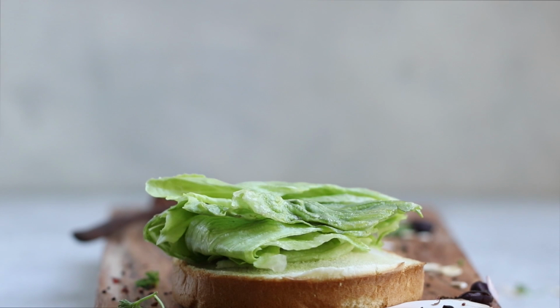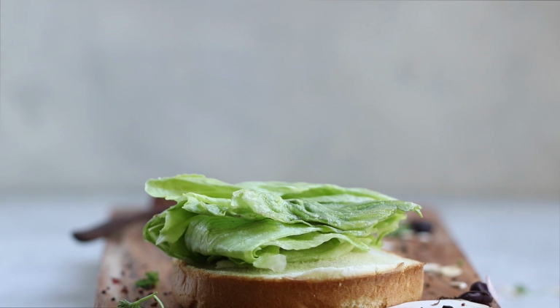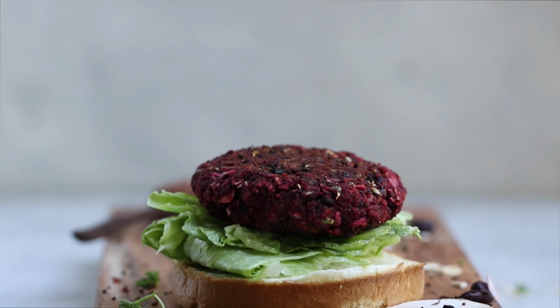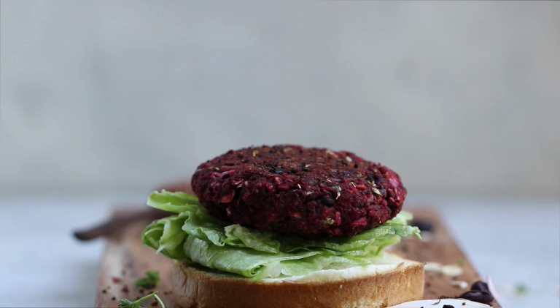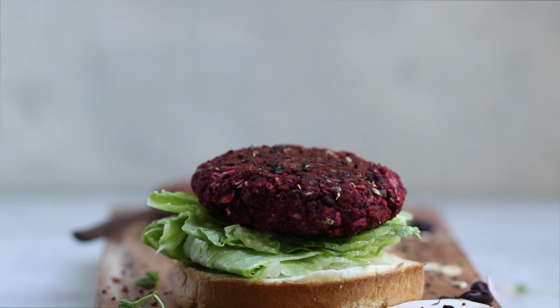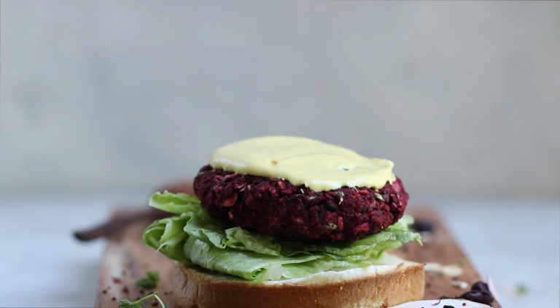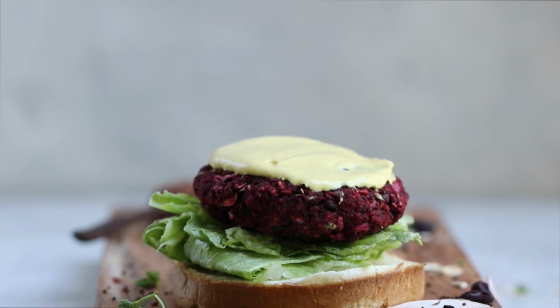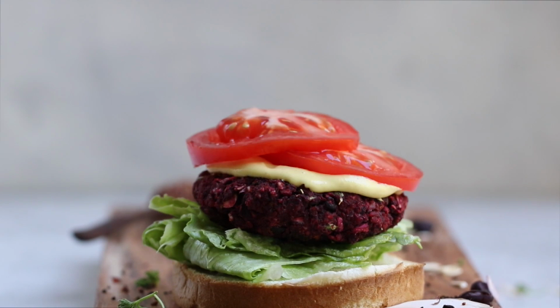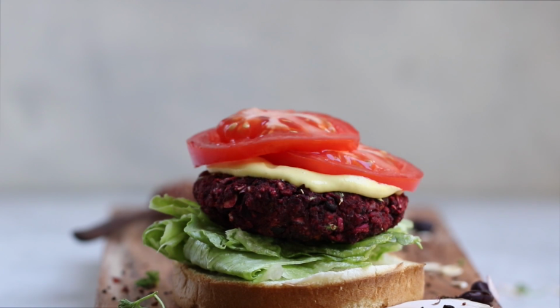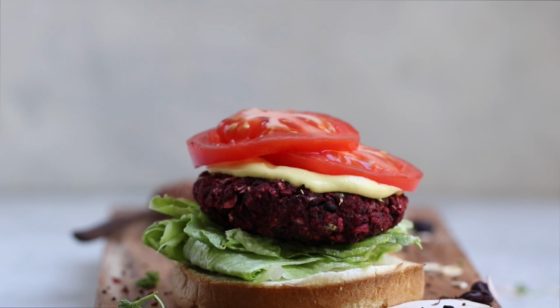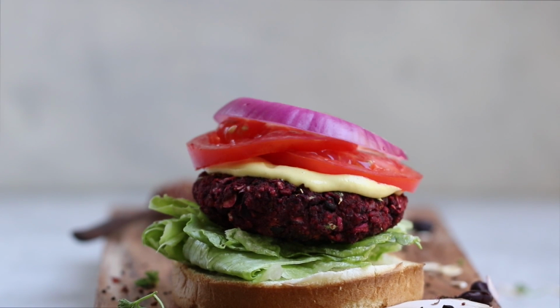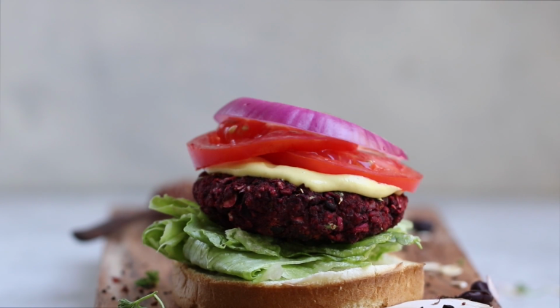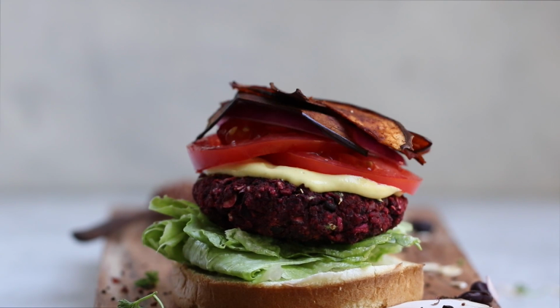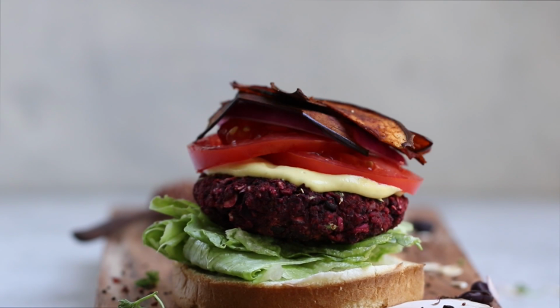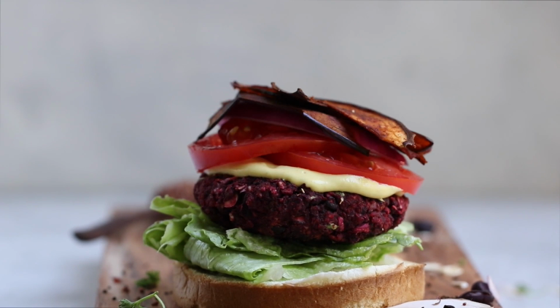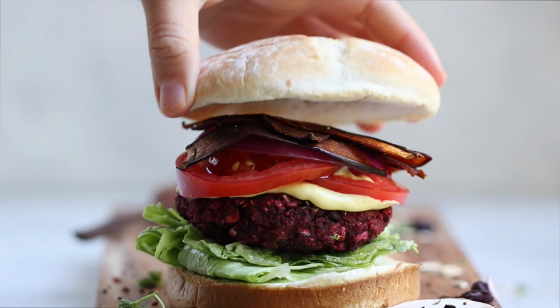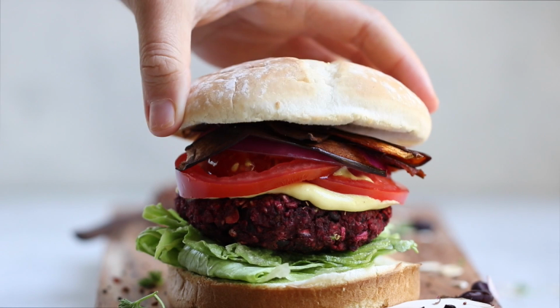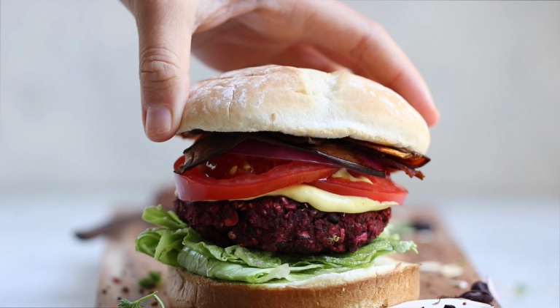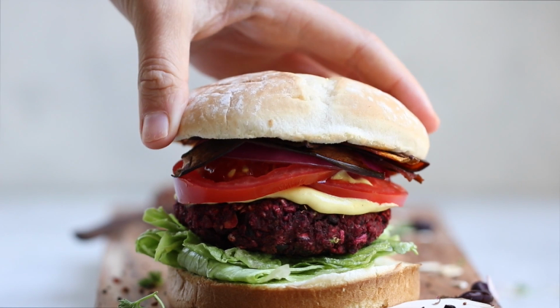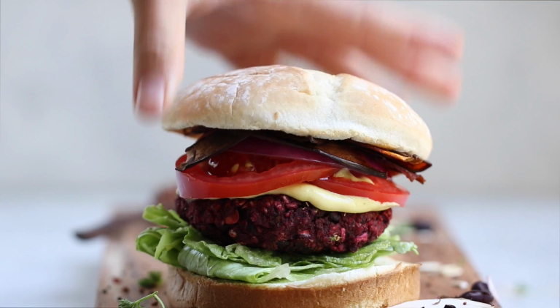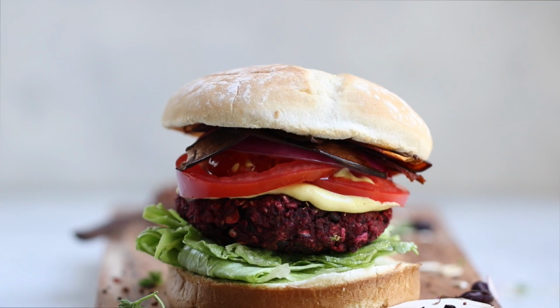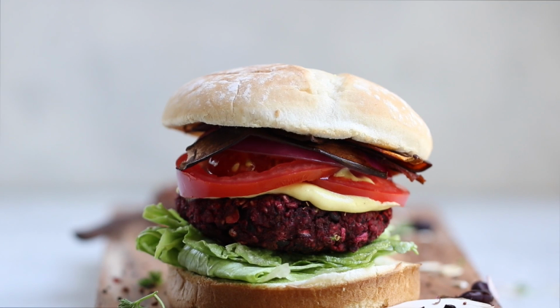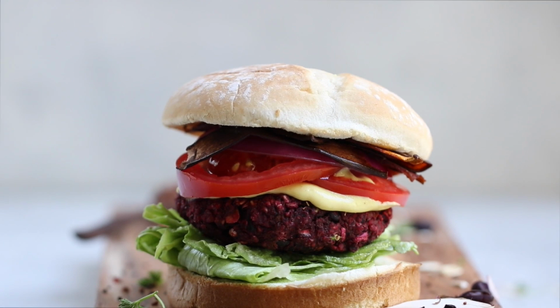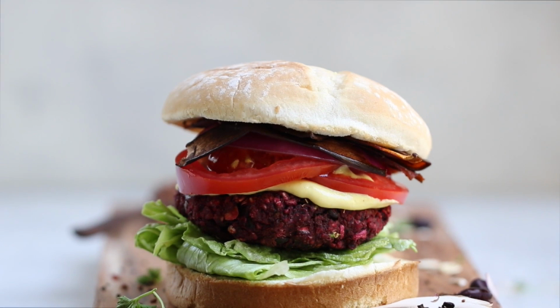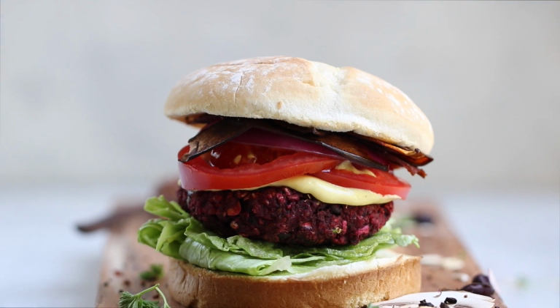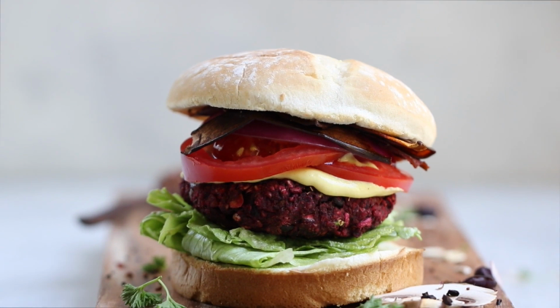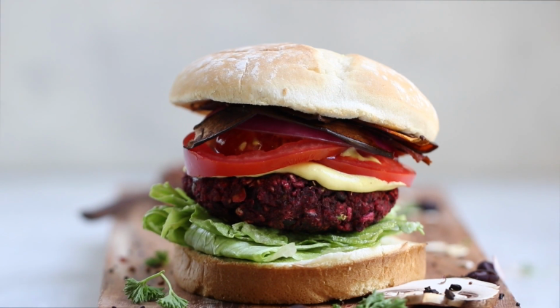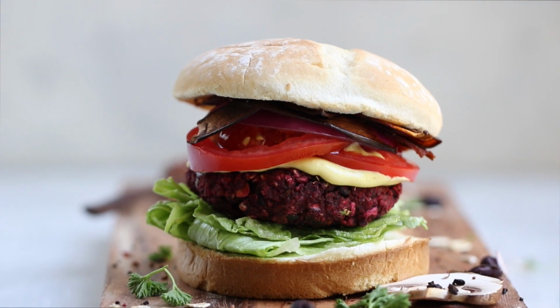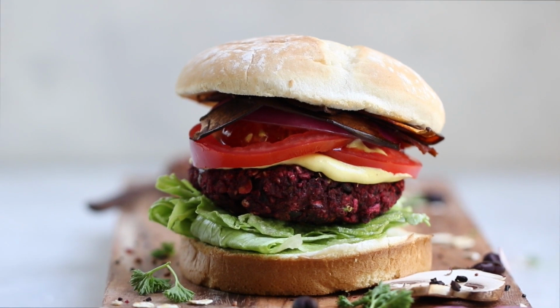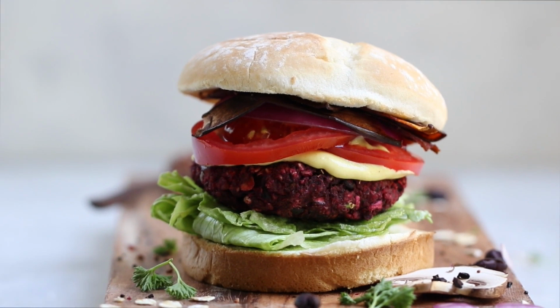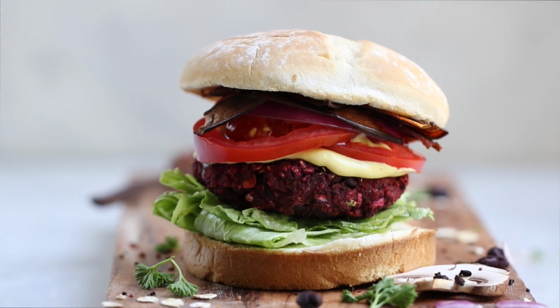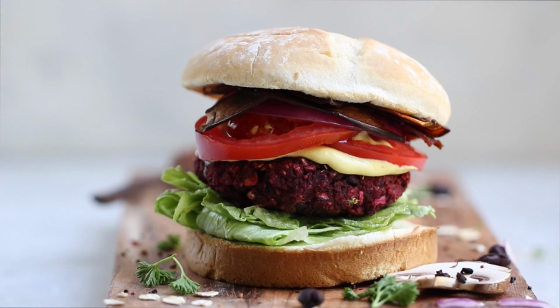To assemble, we just added lettuce, the patty, some cheese sauce (linked down below), tomatoes, onions, and the eggplant bacon — and that's it!